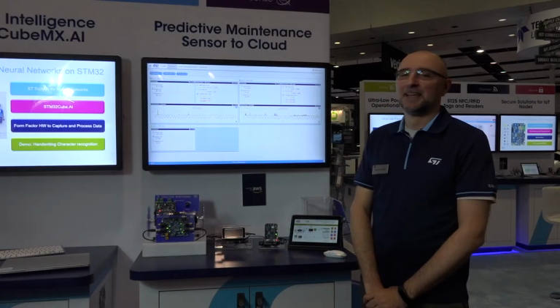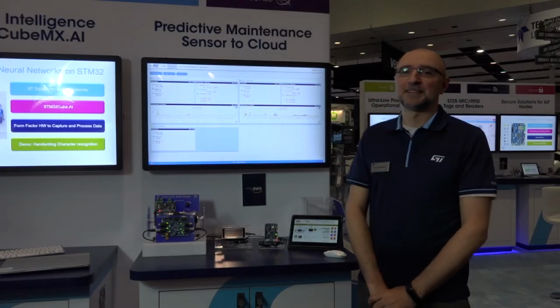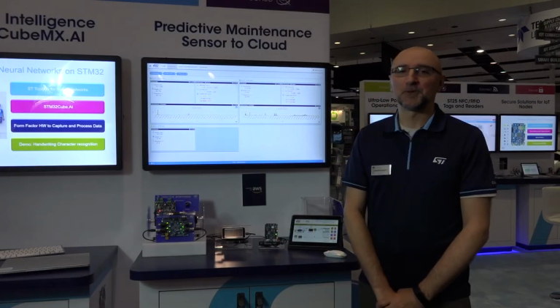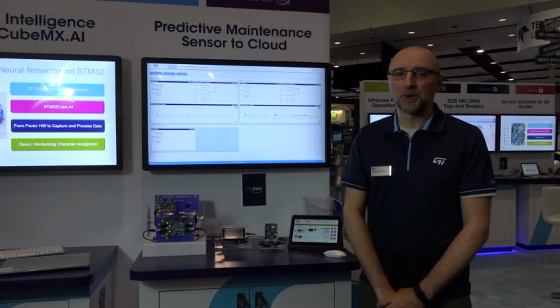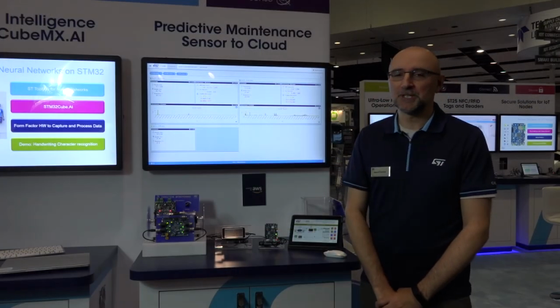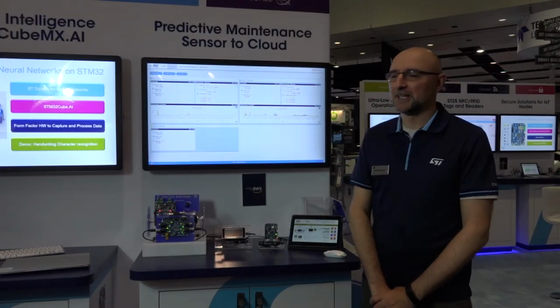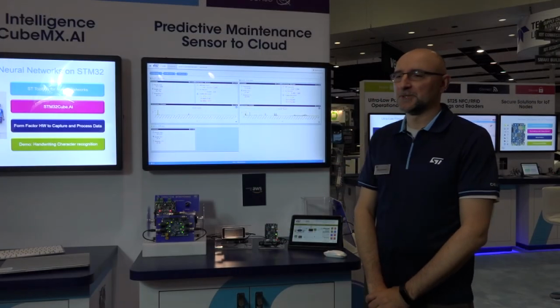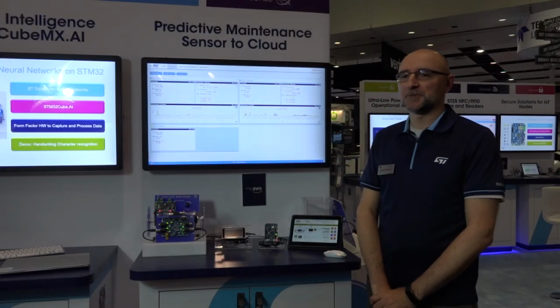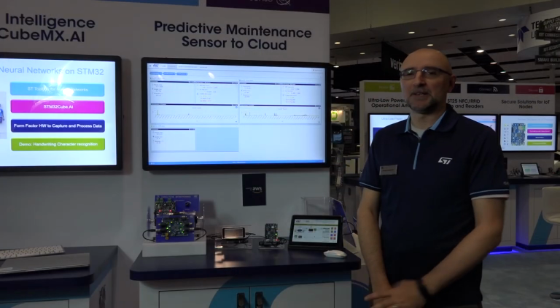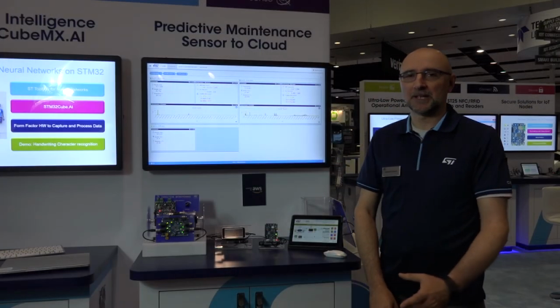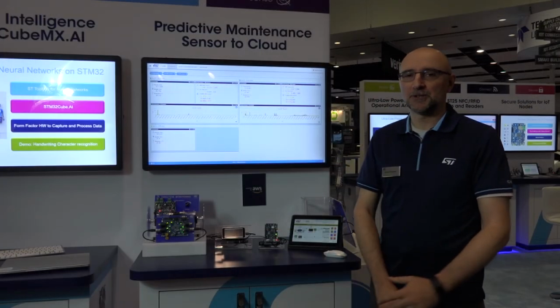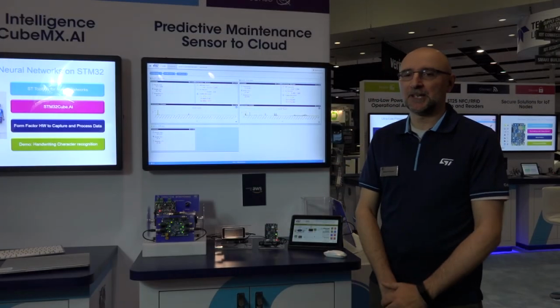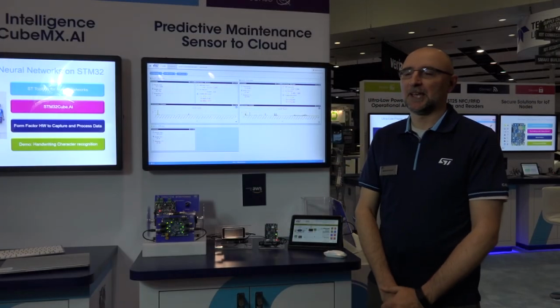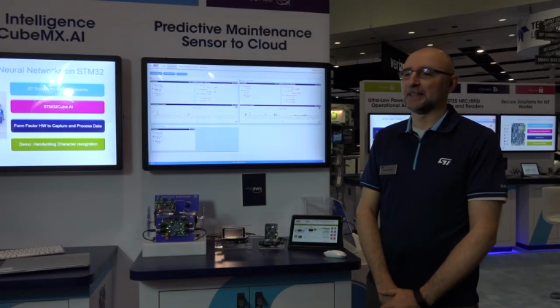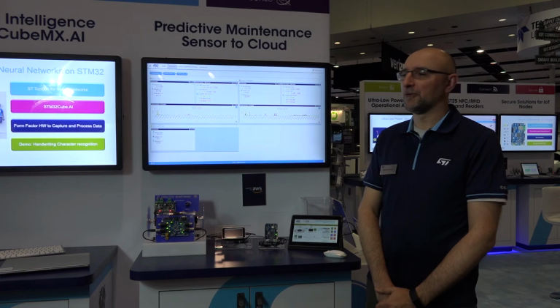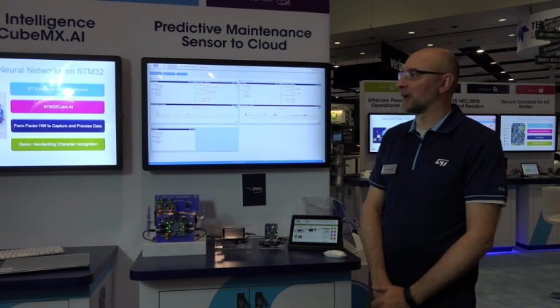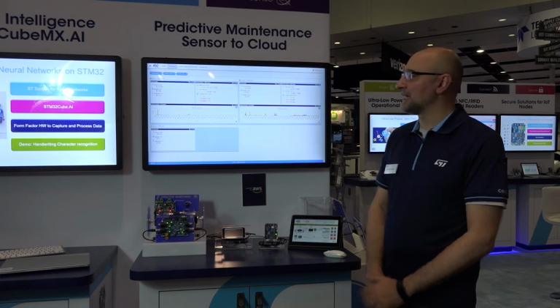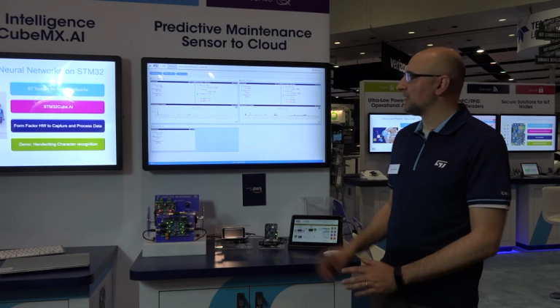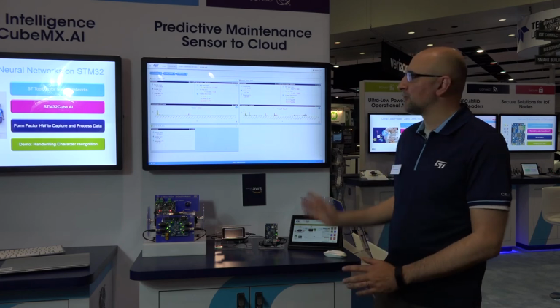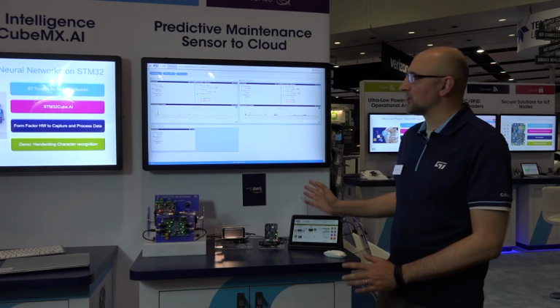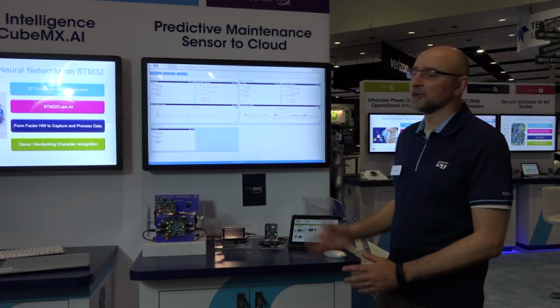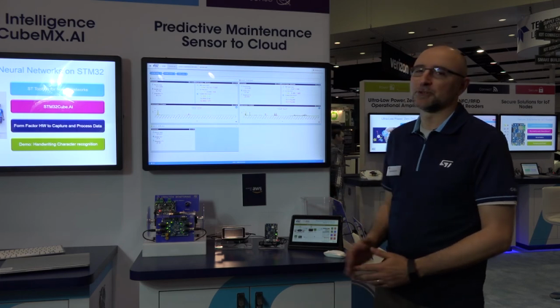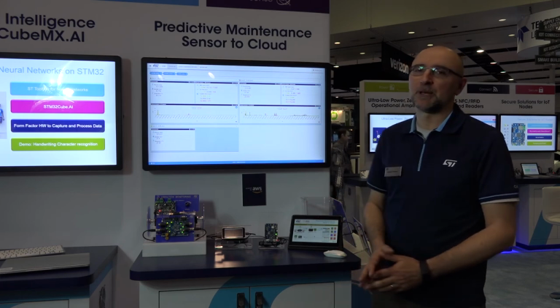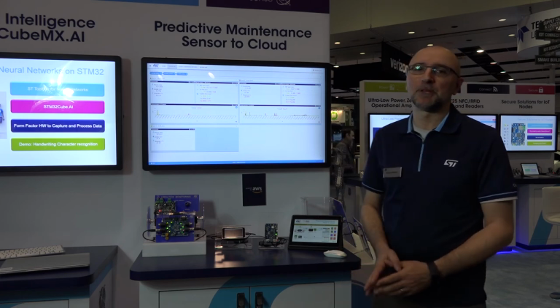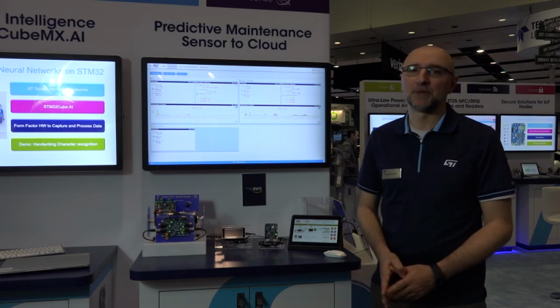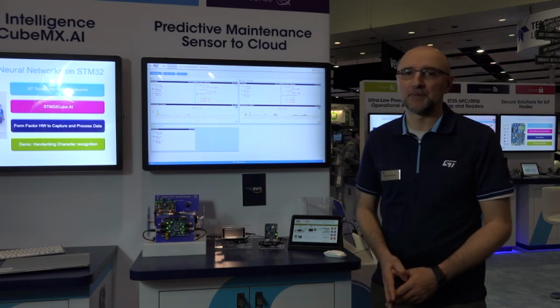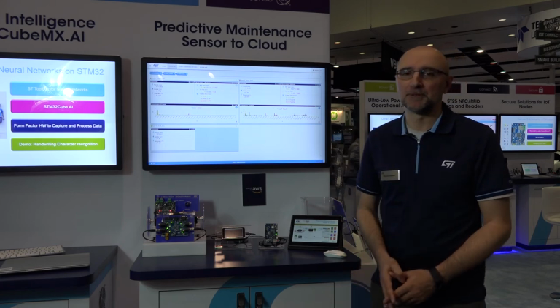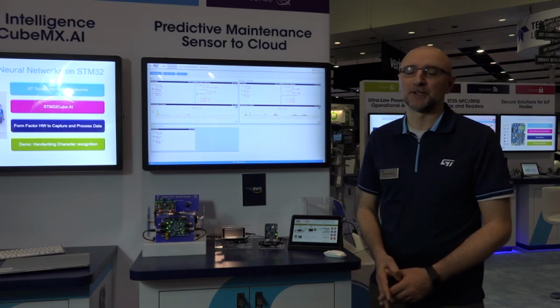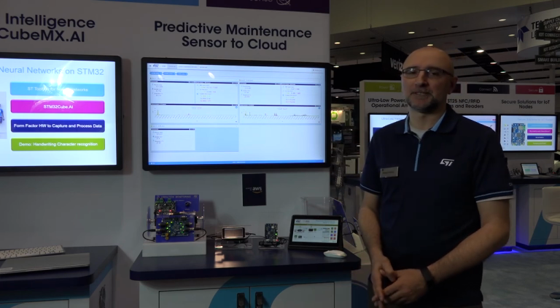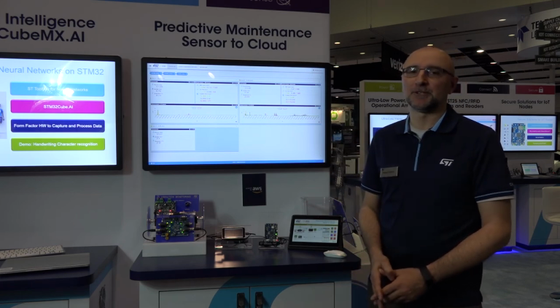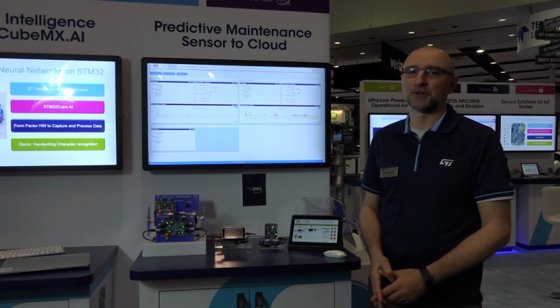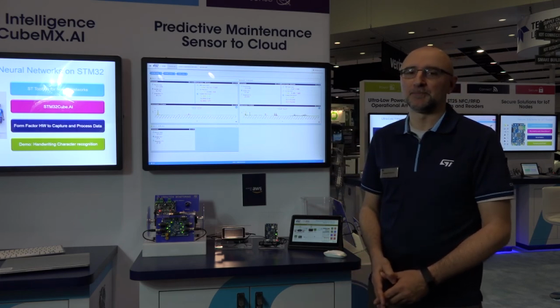Thanks for watching. This was Manuel Cantone — for any information go to www.st.com.